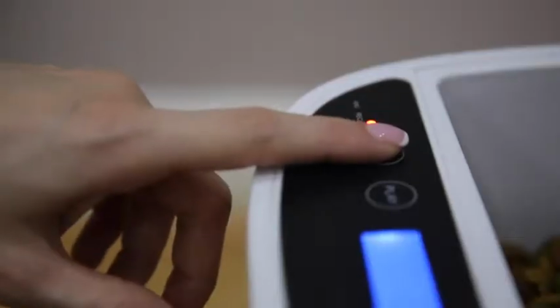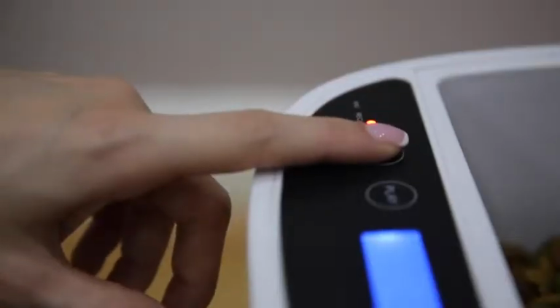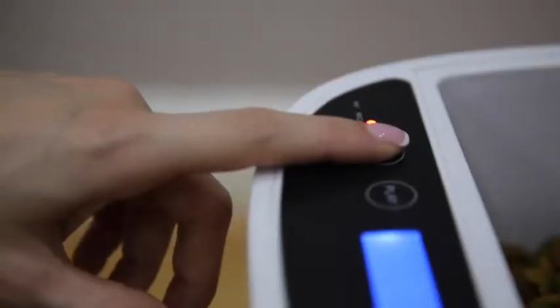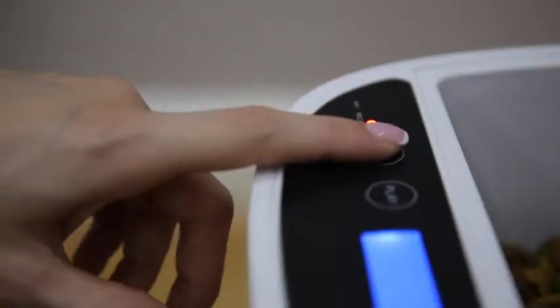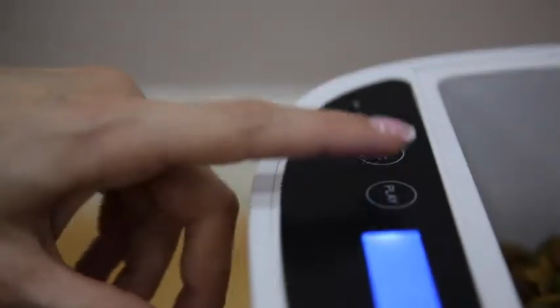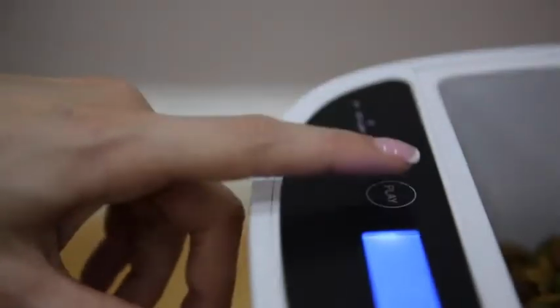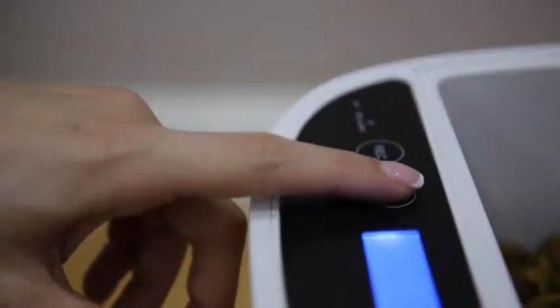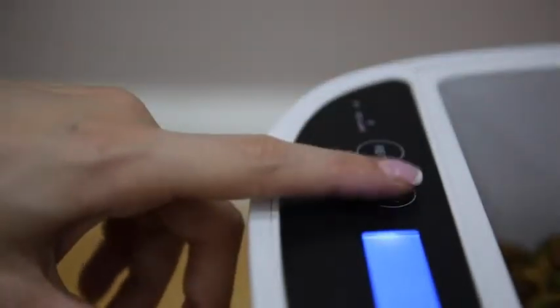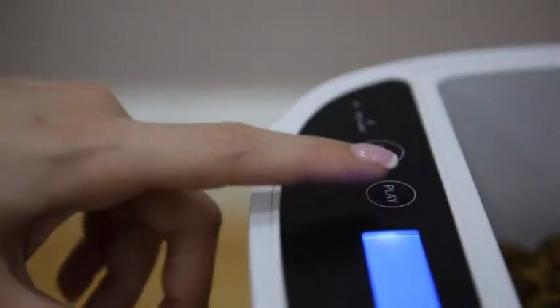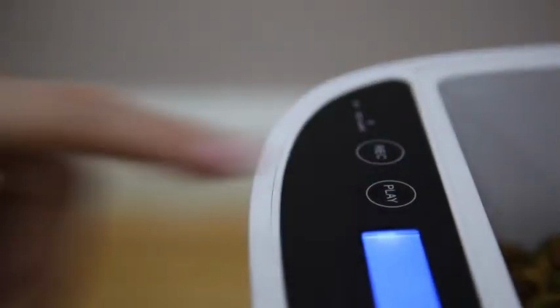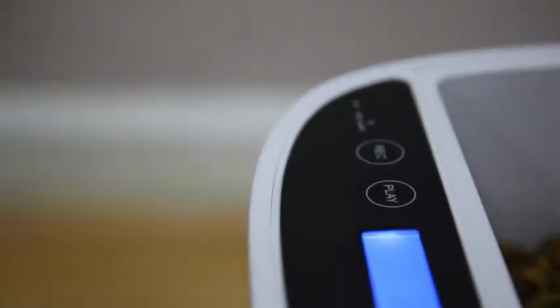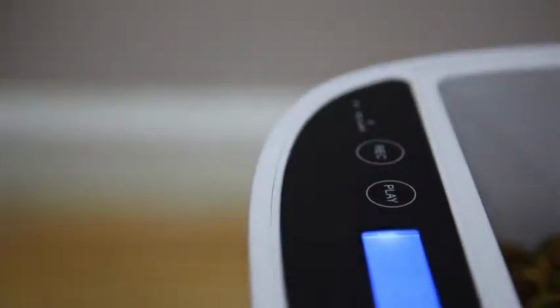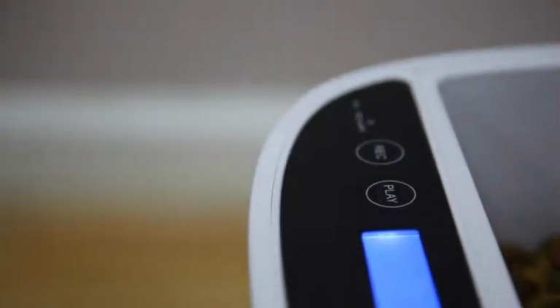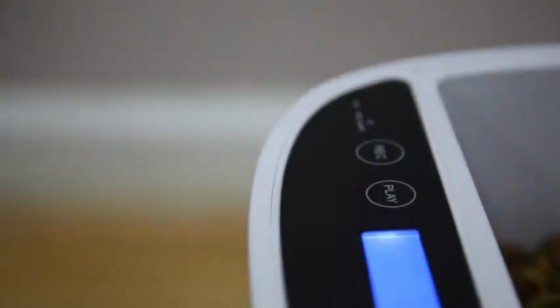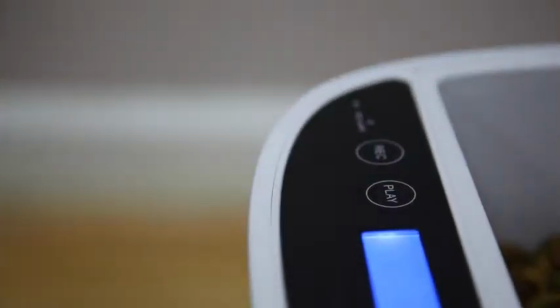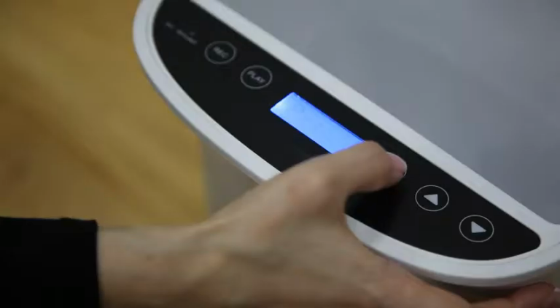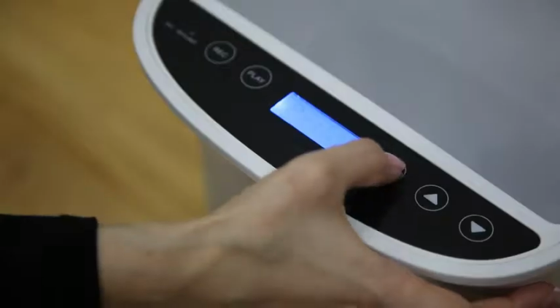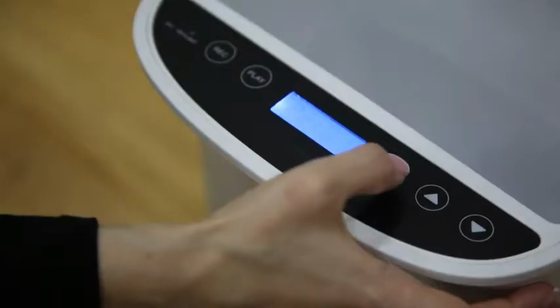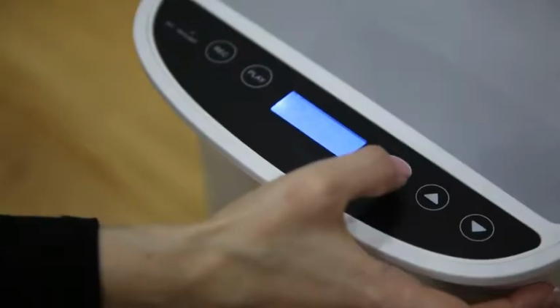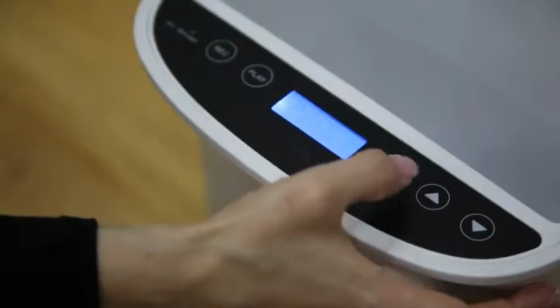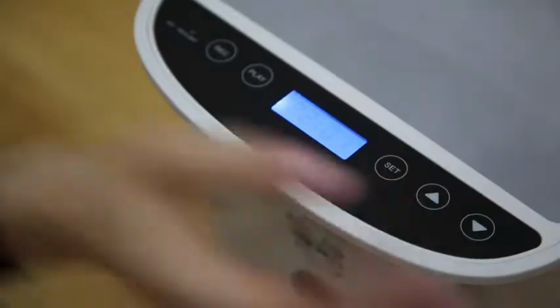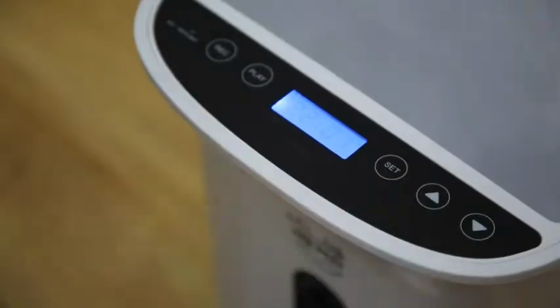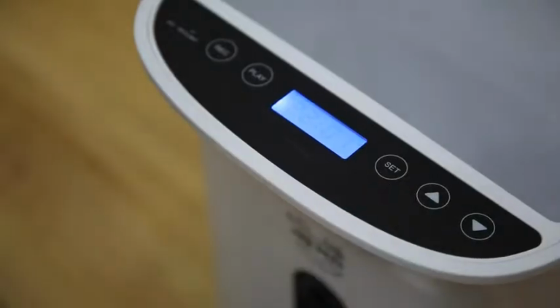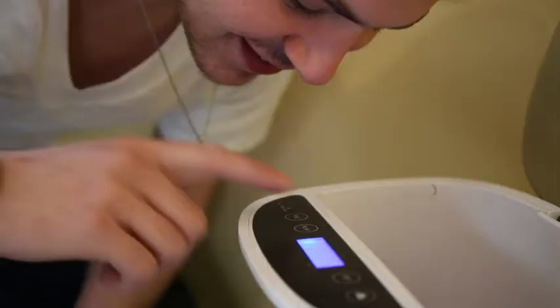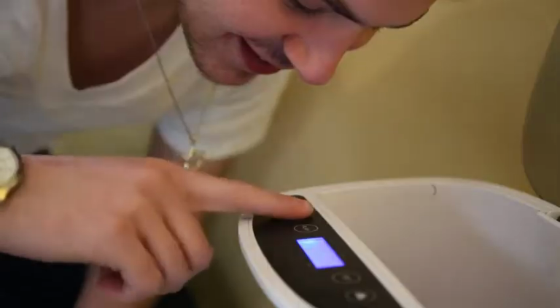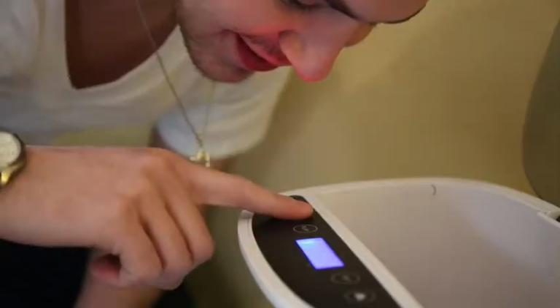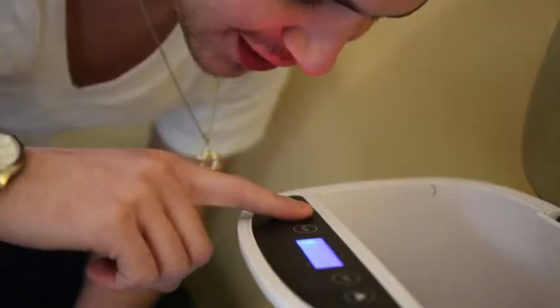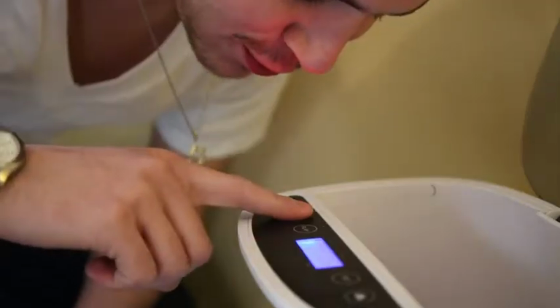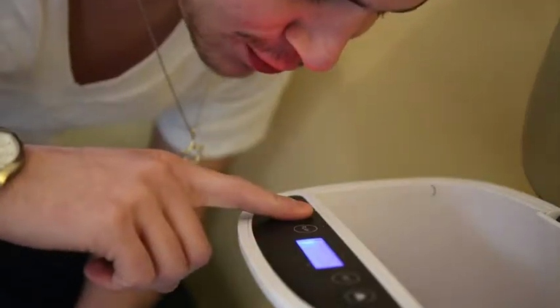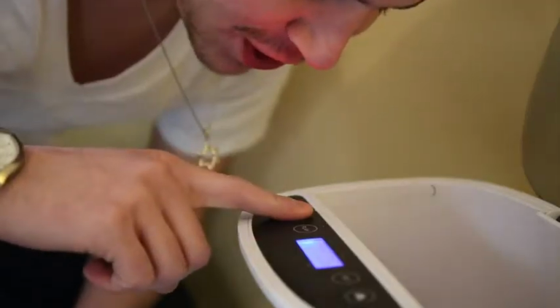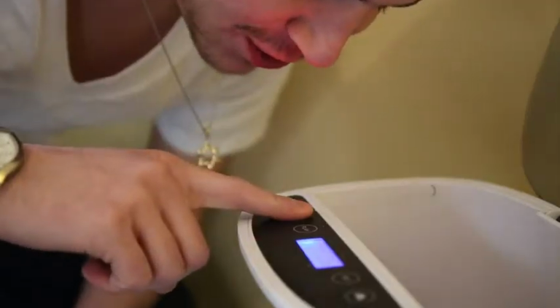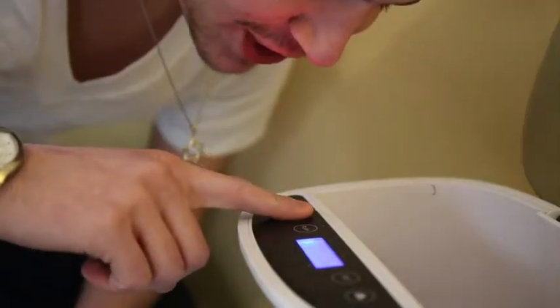Feeding time! Record your voice to let your pet know when it's feeding time. Who's hungry?